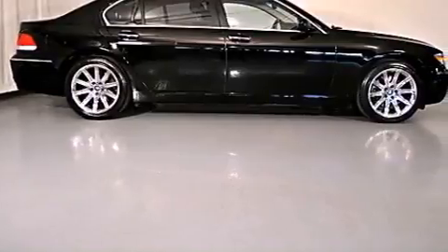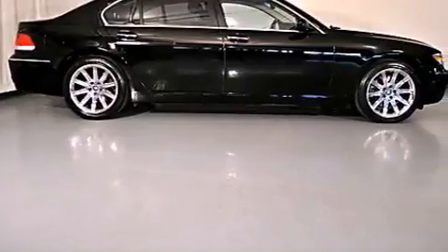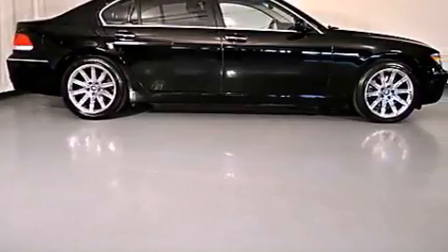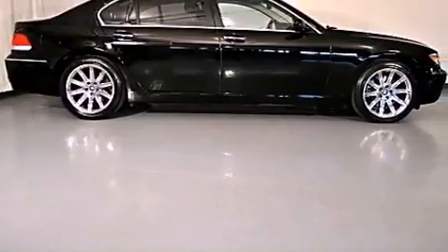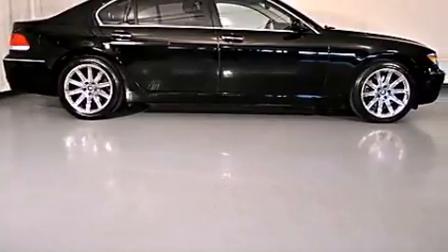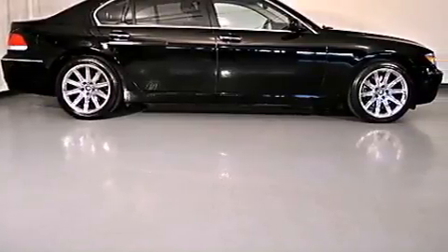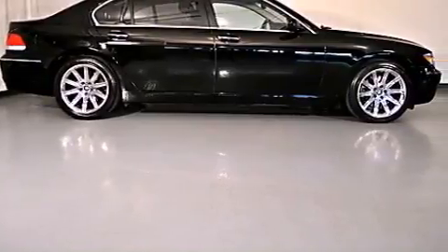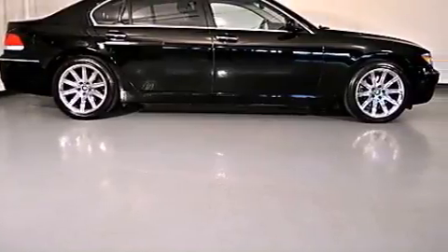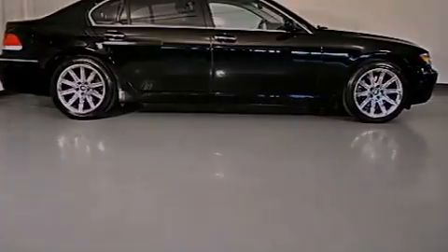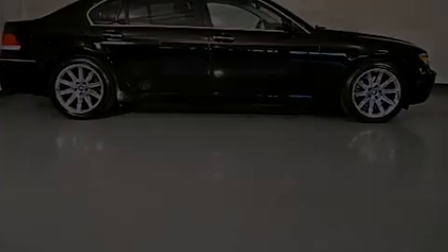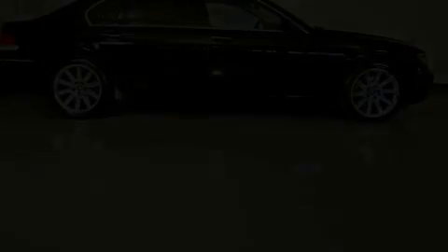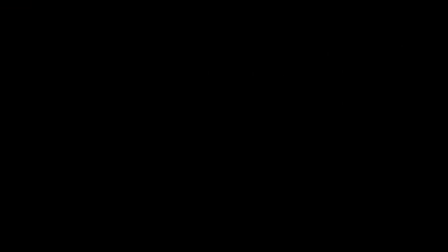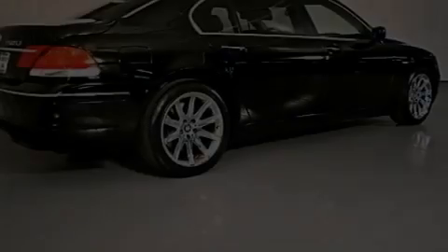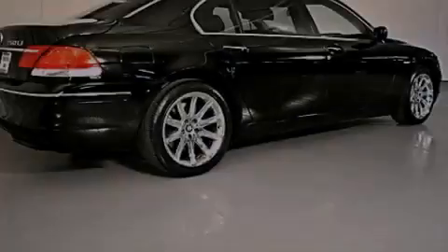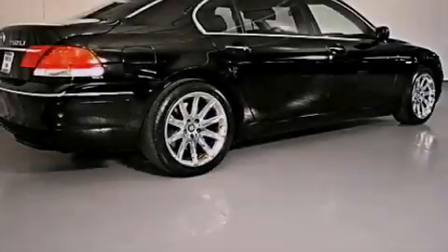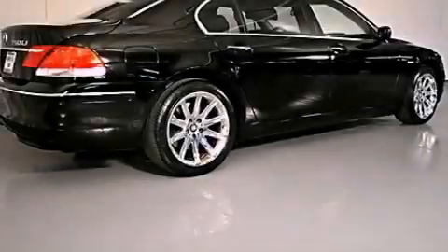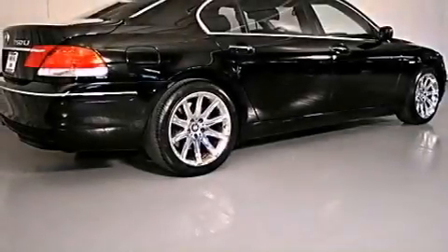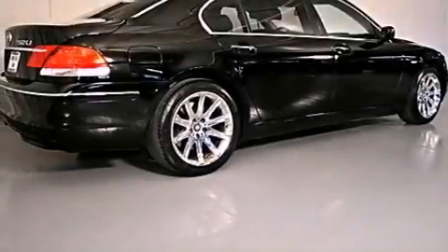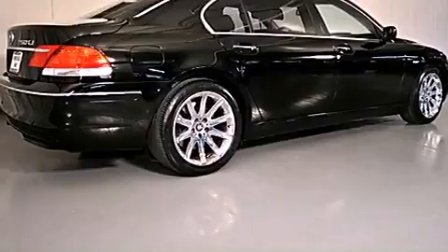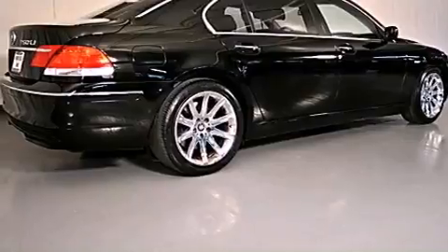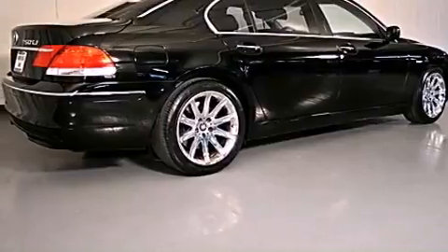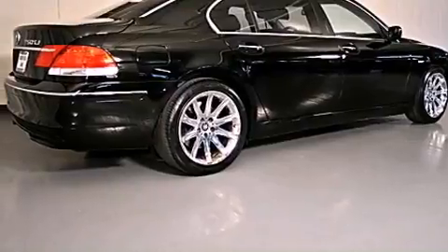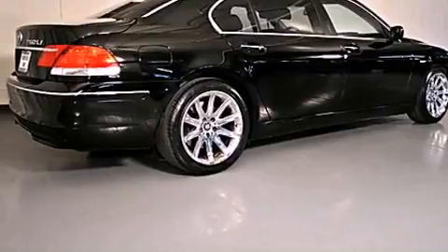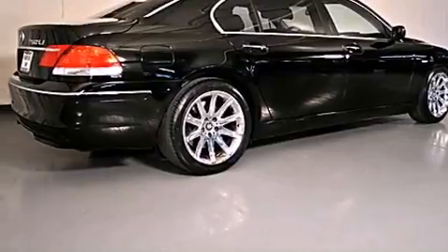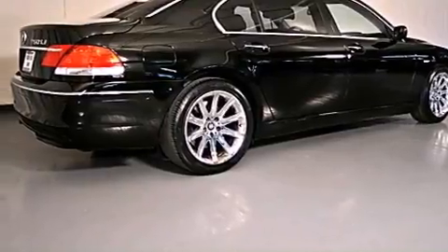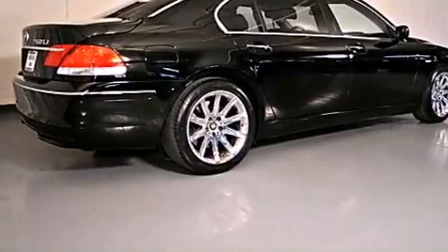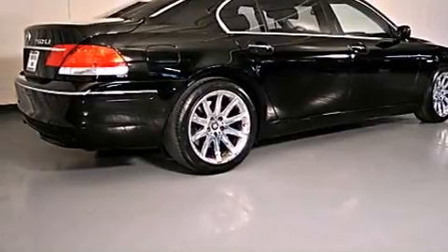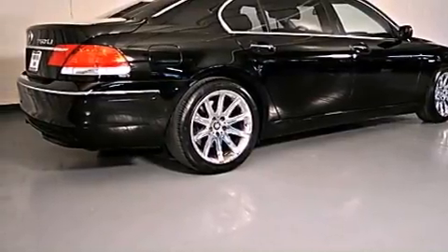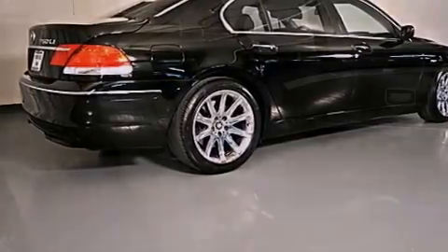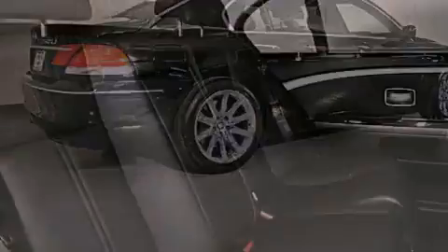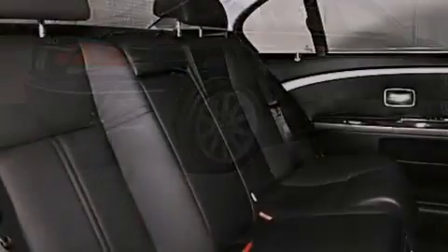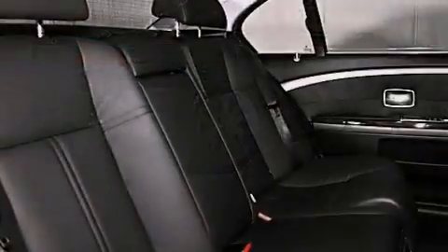Its top features and packages include a convenience package, a power moonroof, satellite radio, and a navigation system.